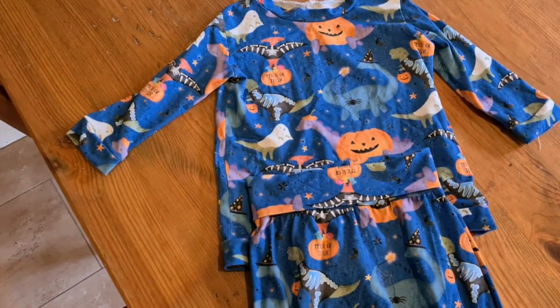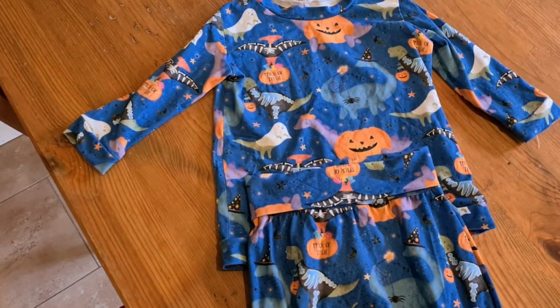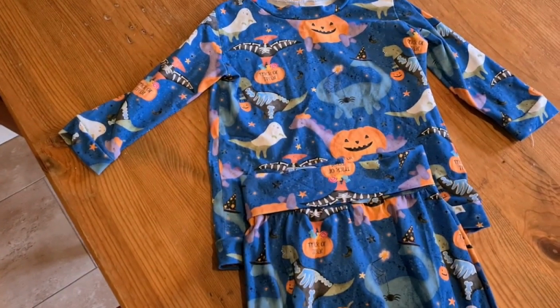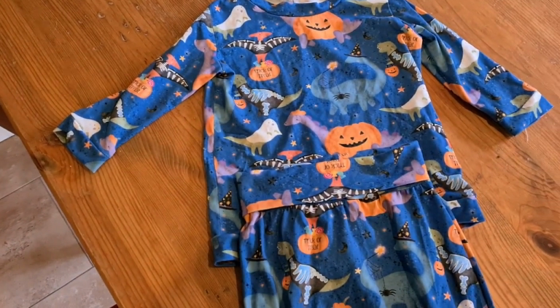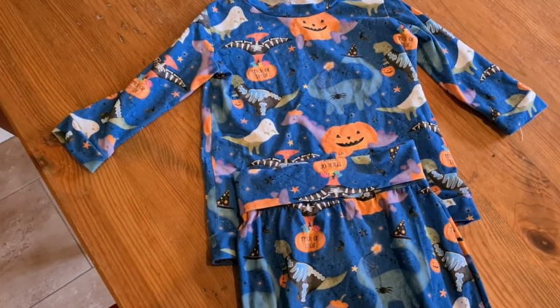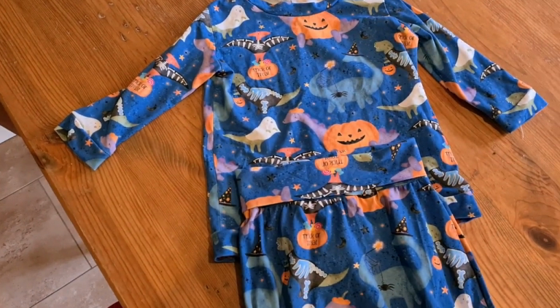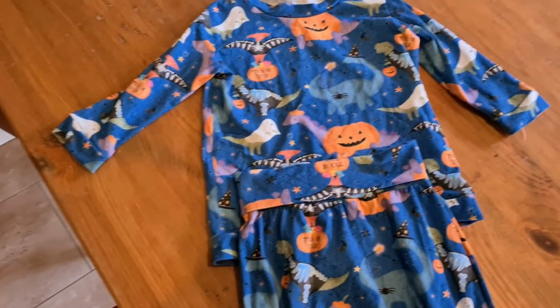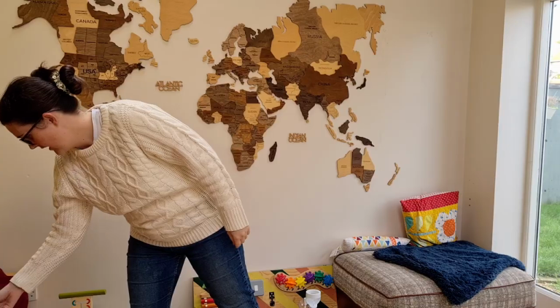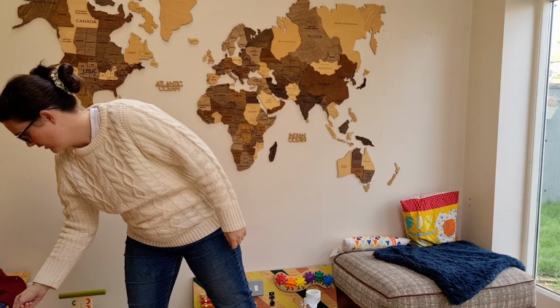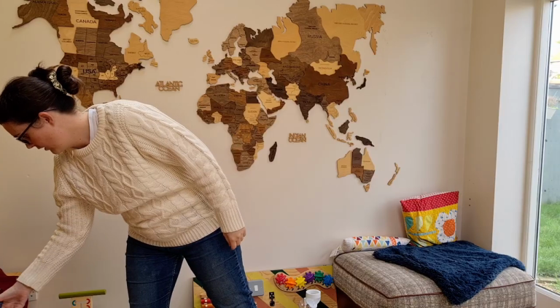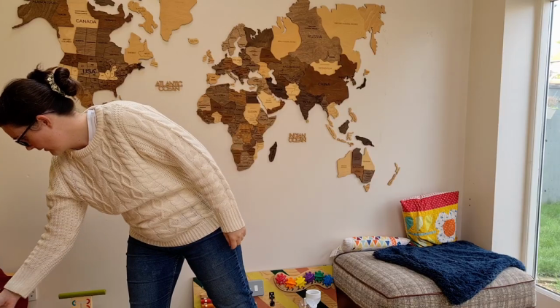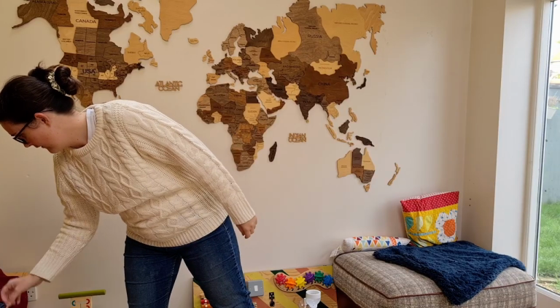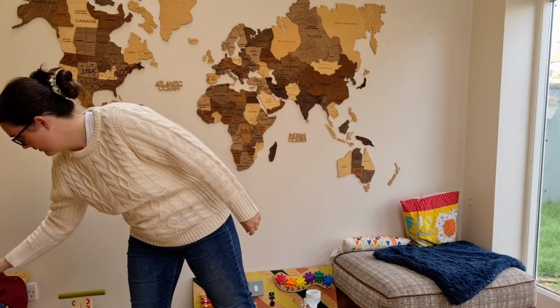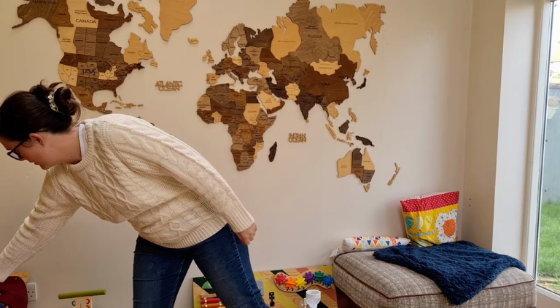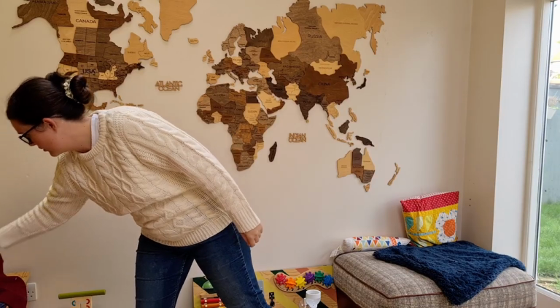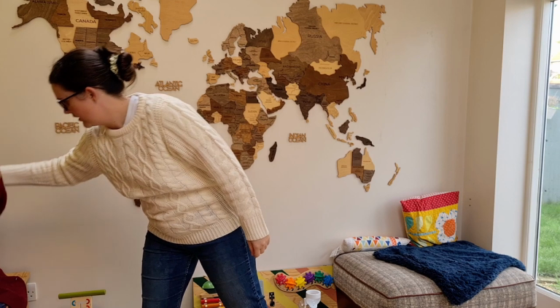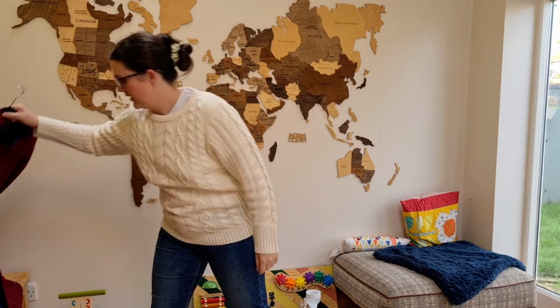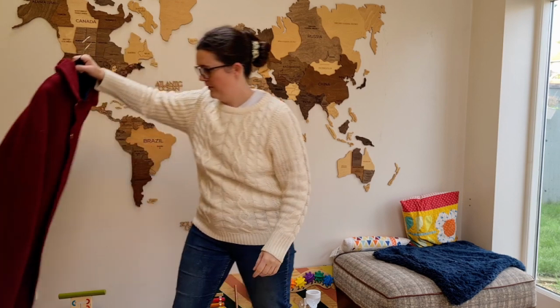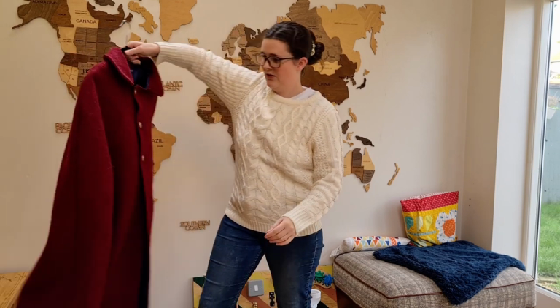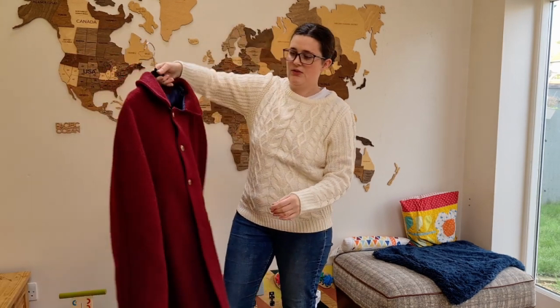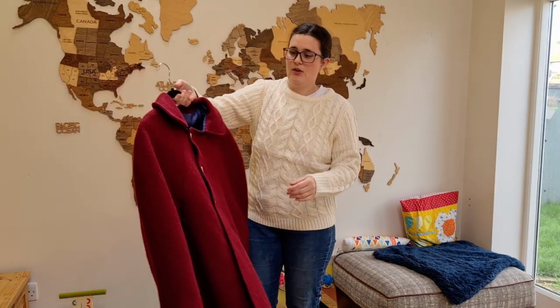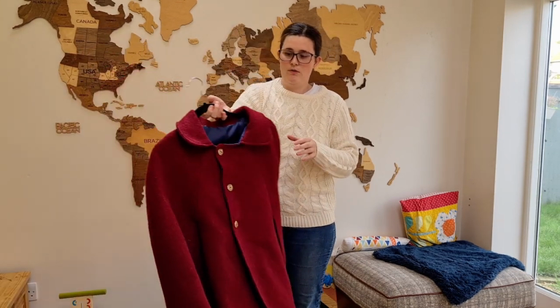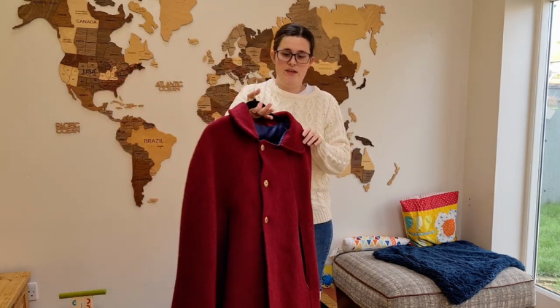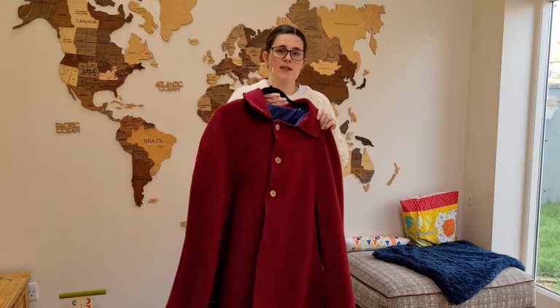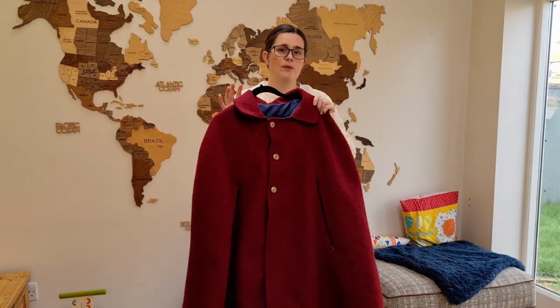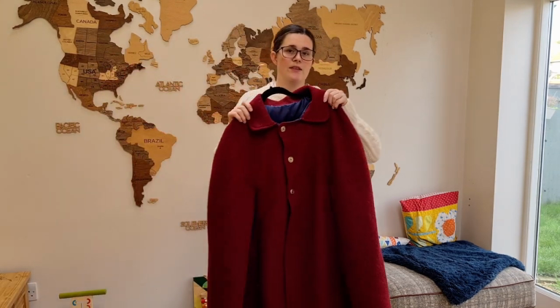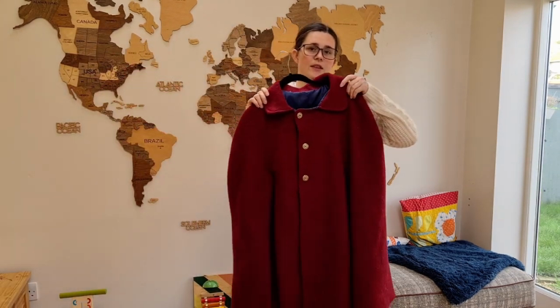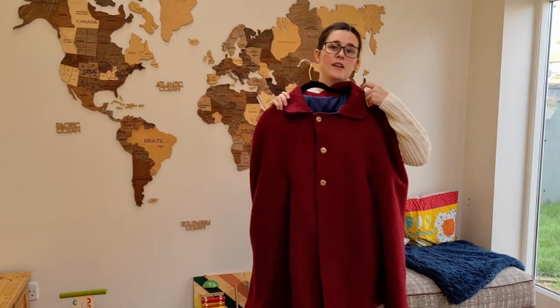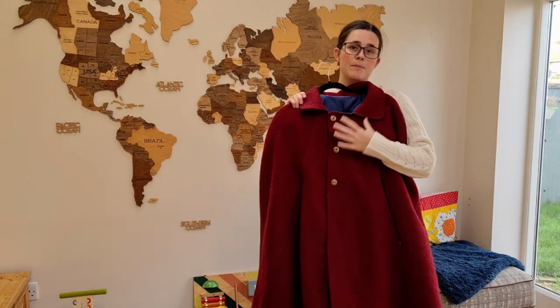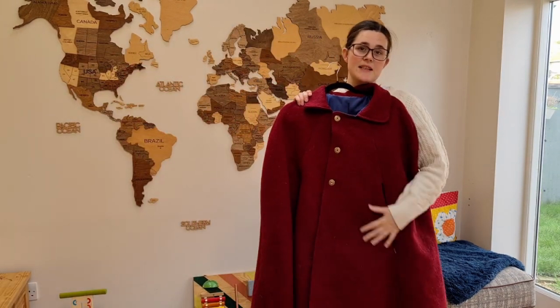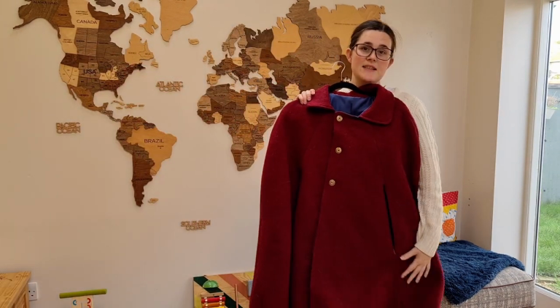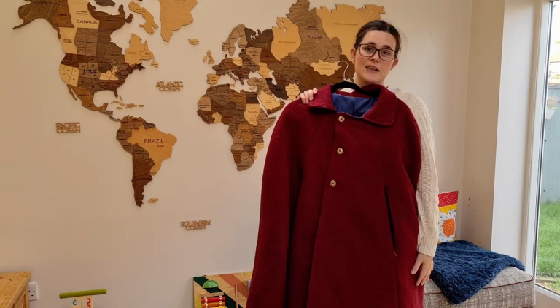Since they're just leggings and a t-shirt he can wear them on a day-to-day basis, which he probably will. I like the fabric and they turned out quite cute — you can't go wrong with pajamas.